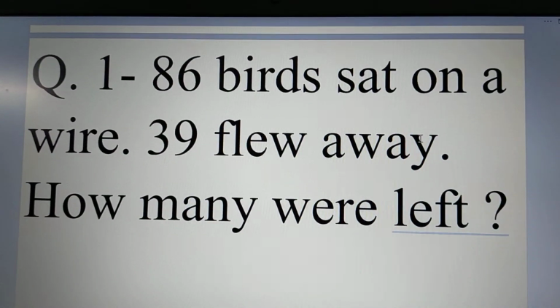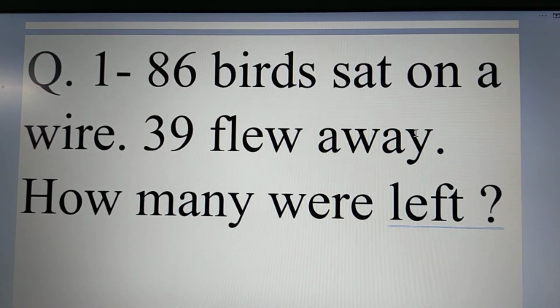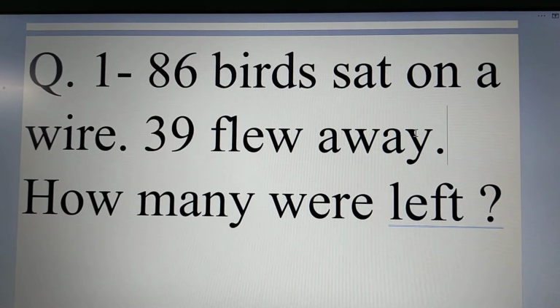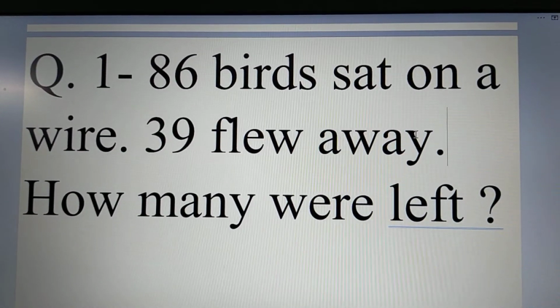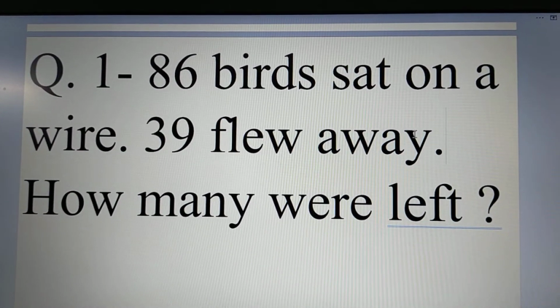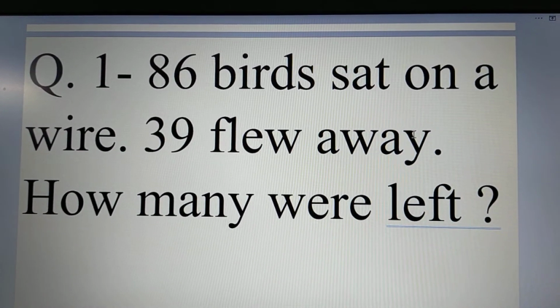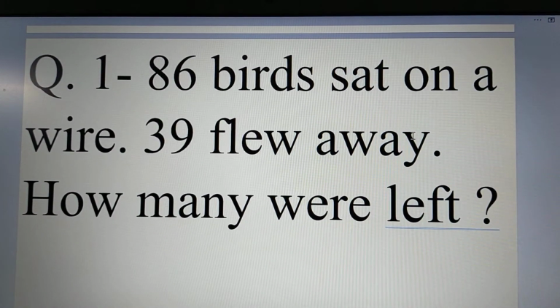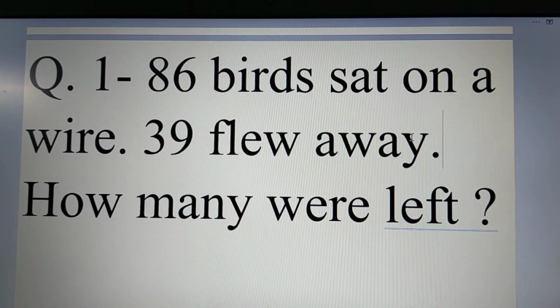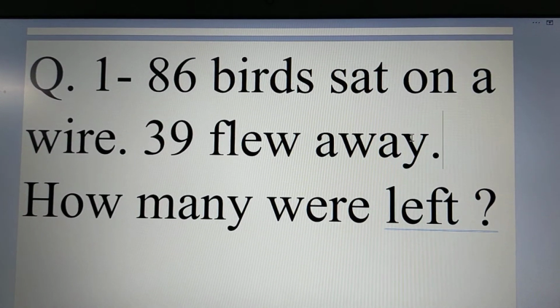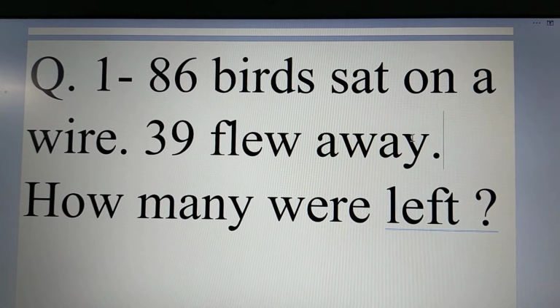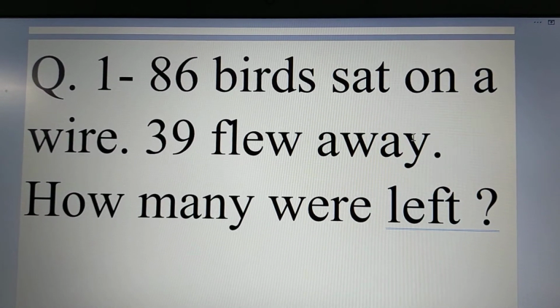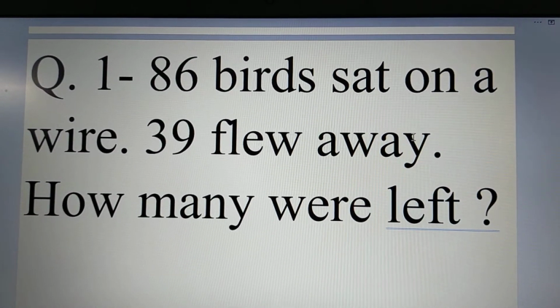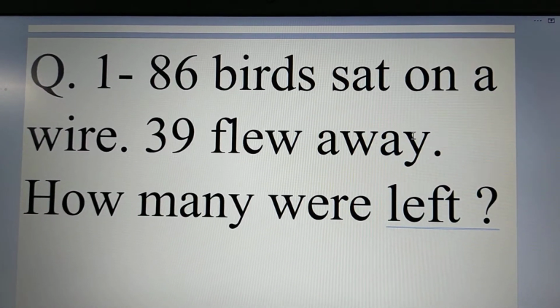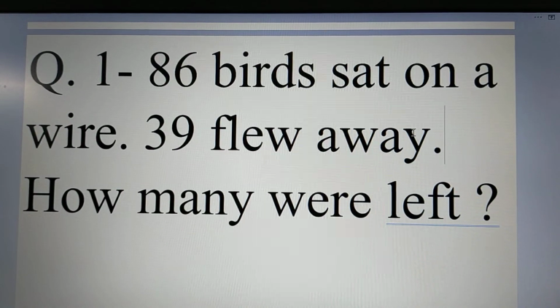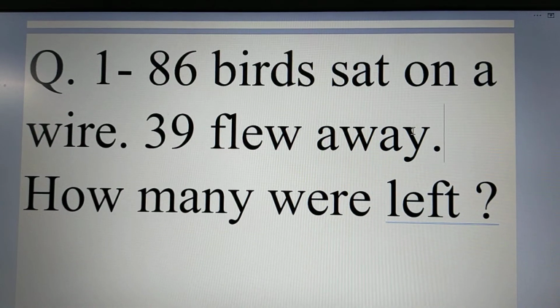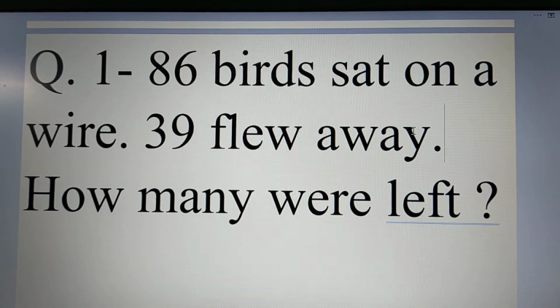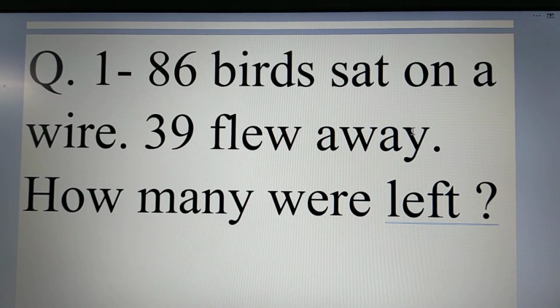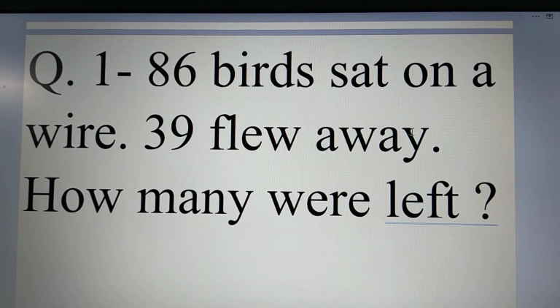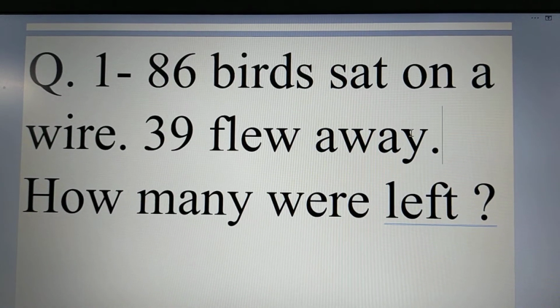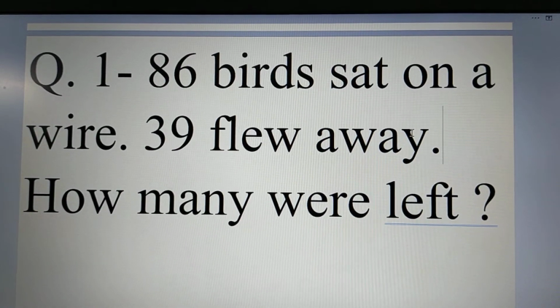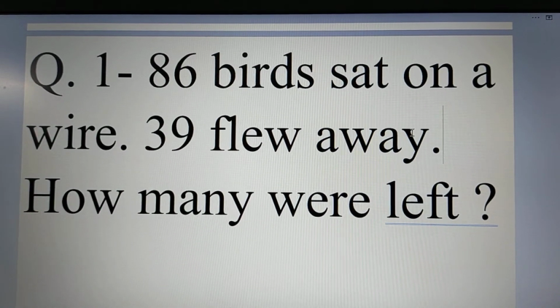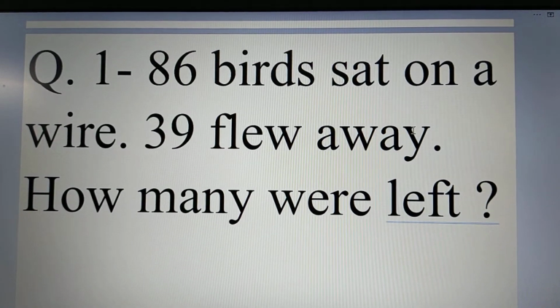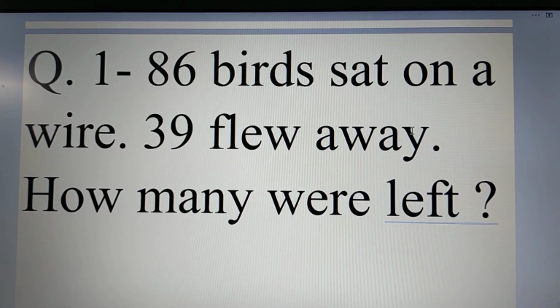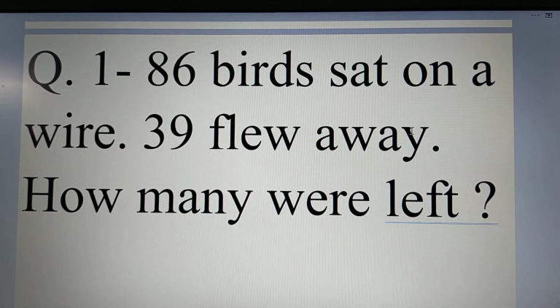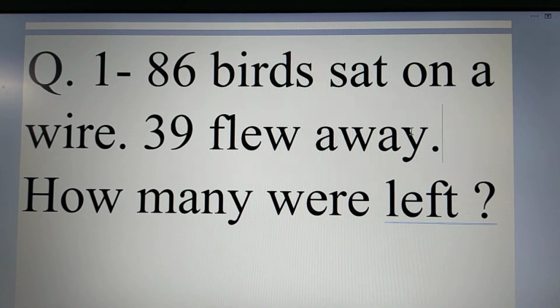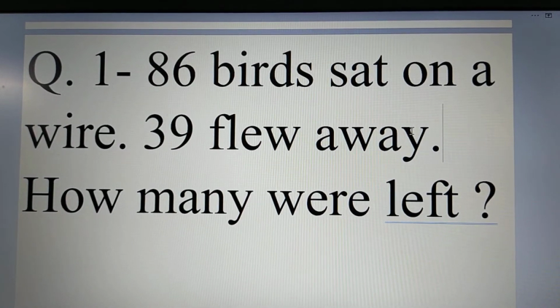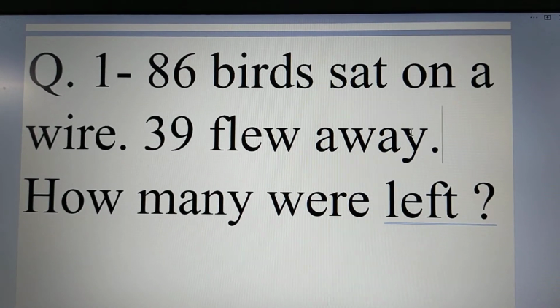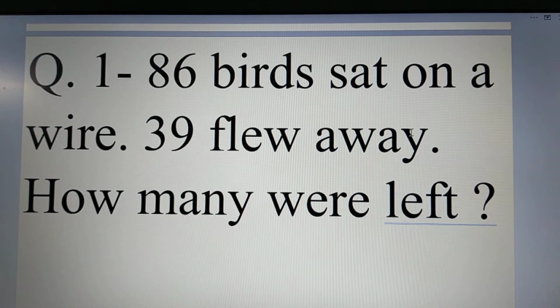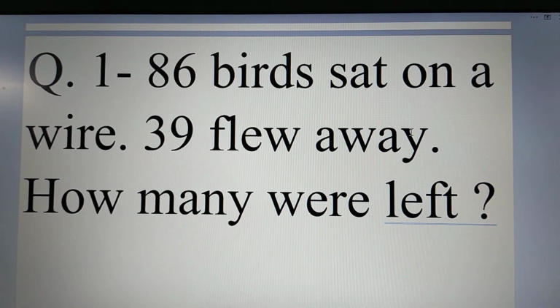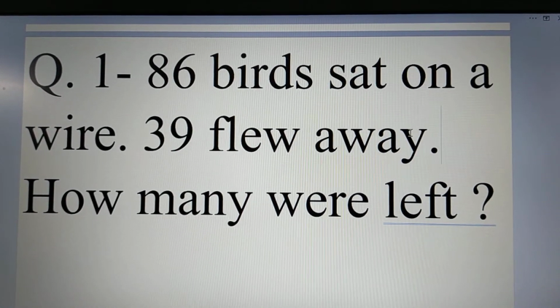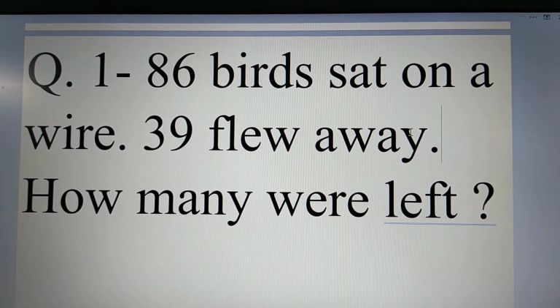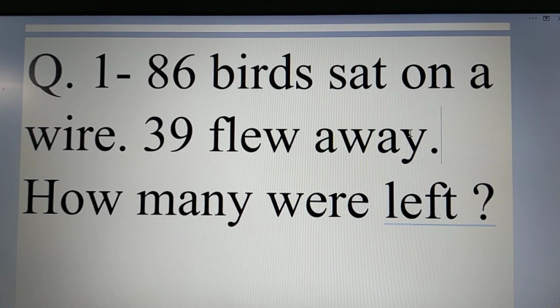It is six birds set on a wire. Thirty-nine flew away. How many were left?